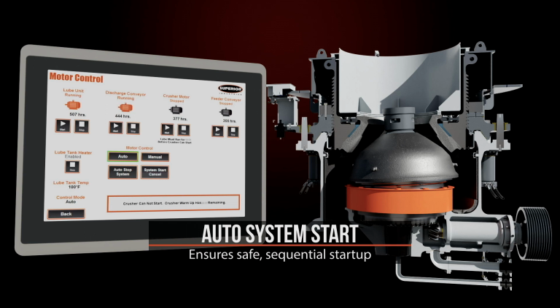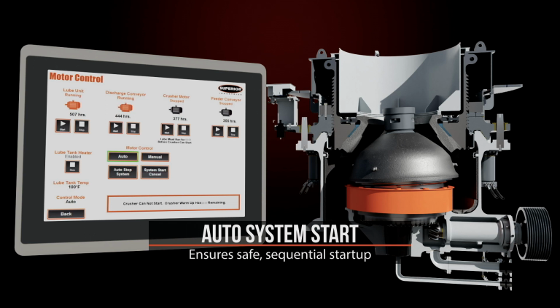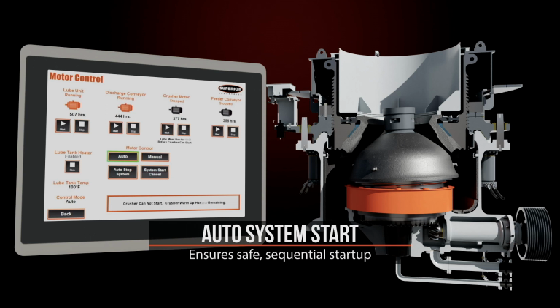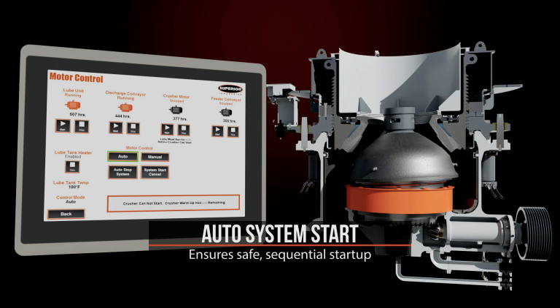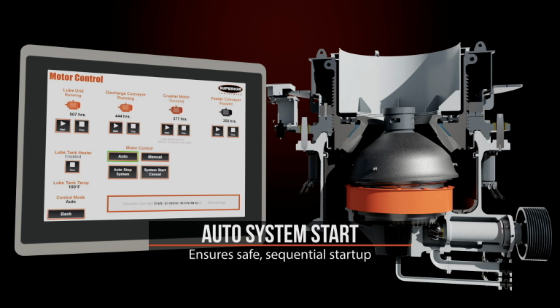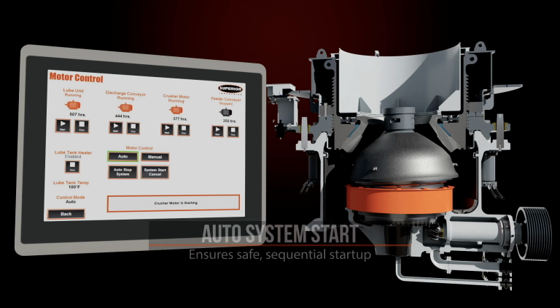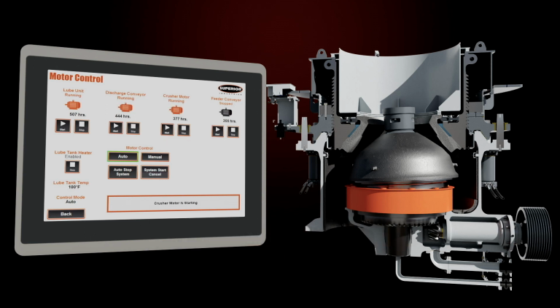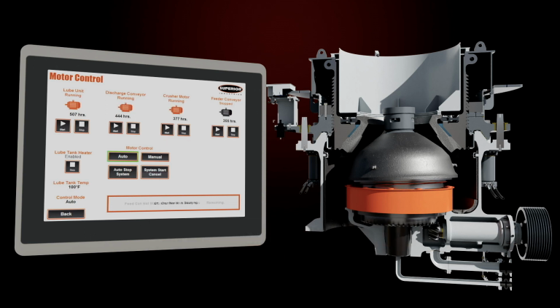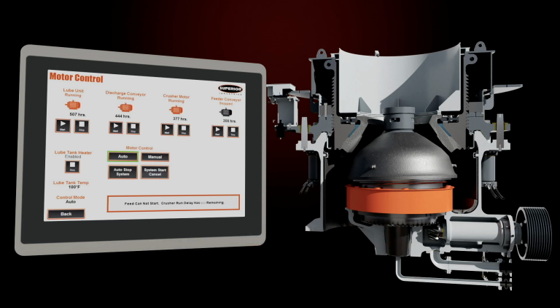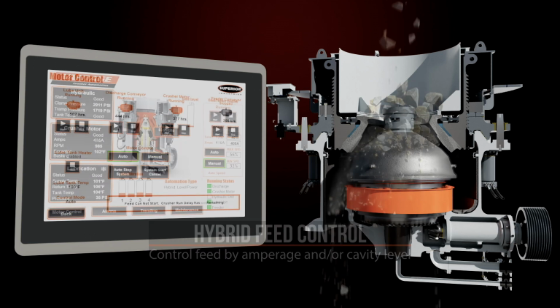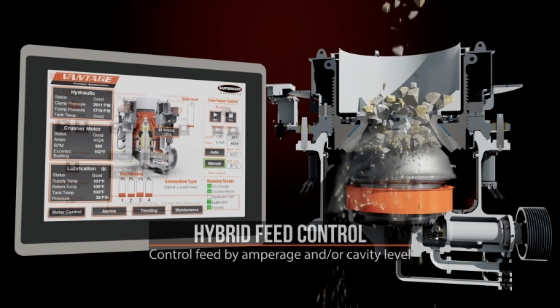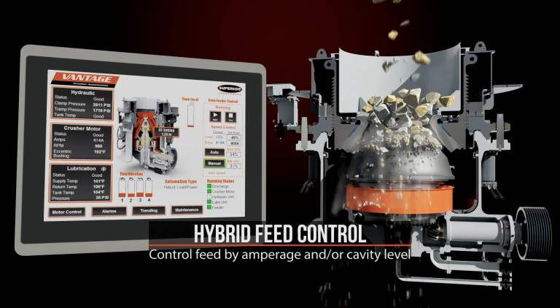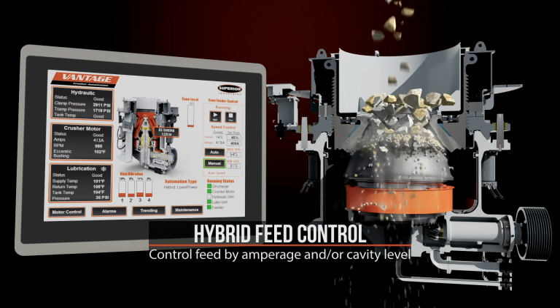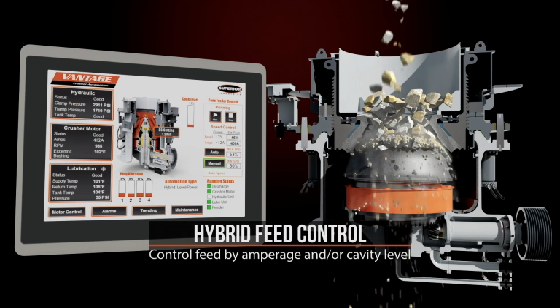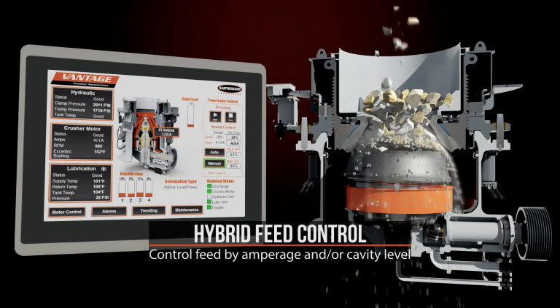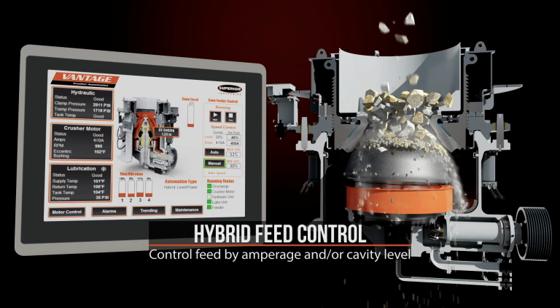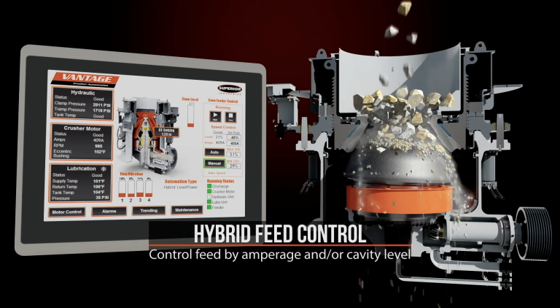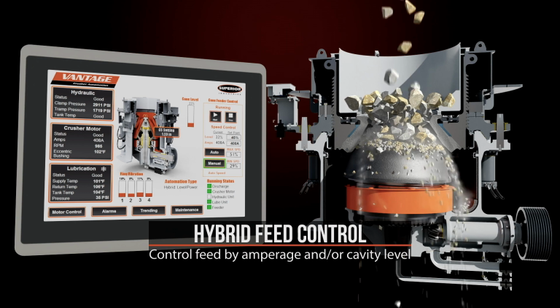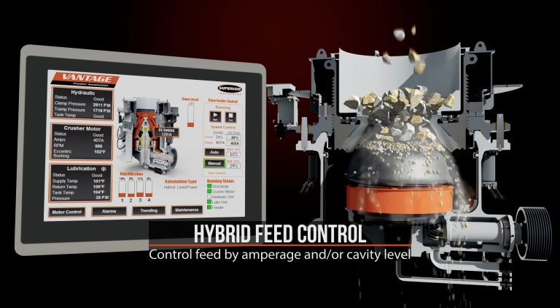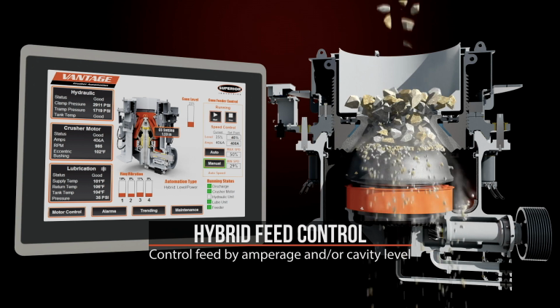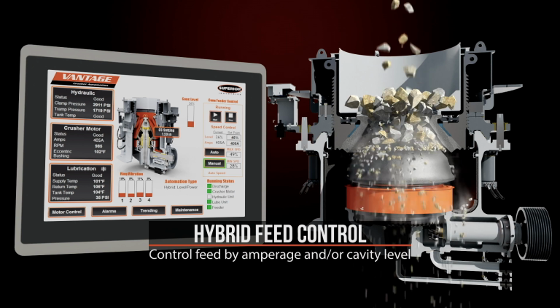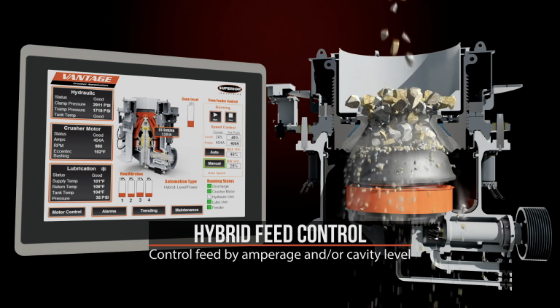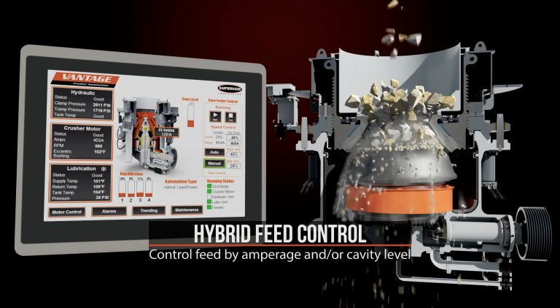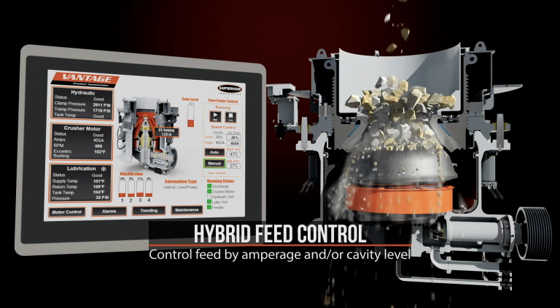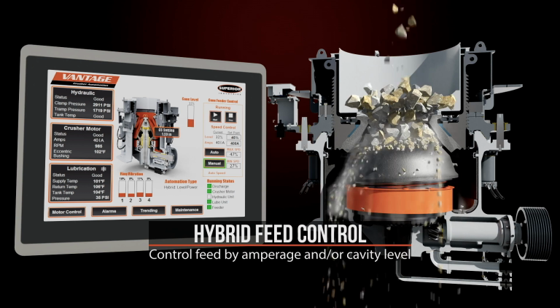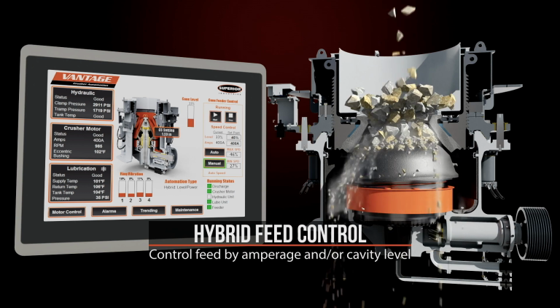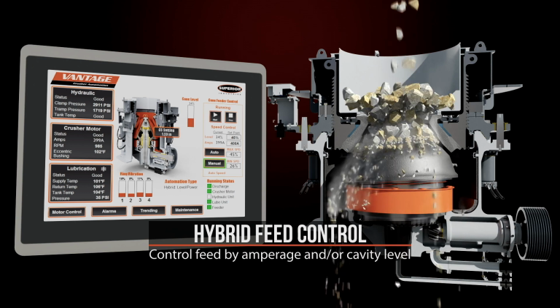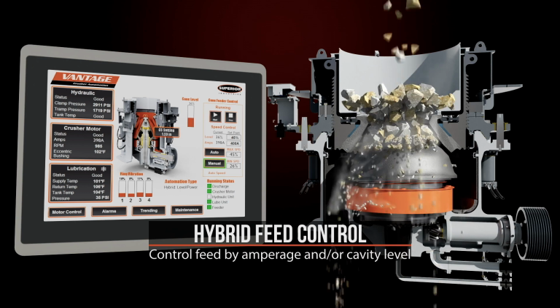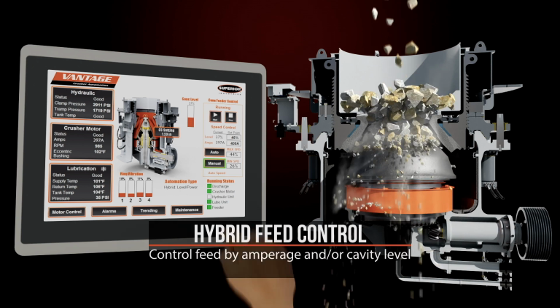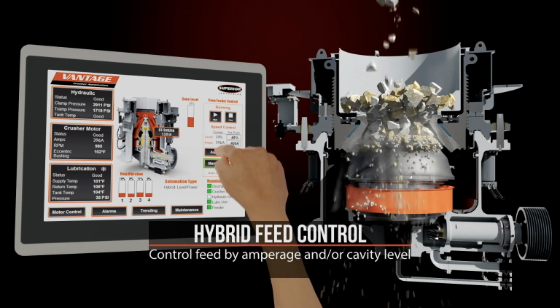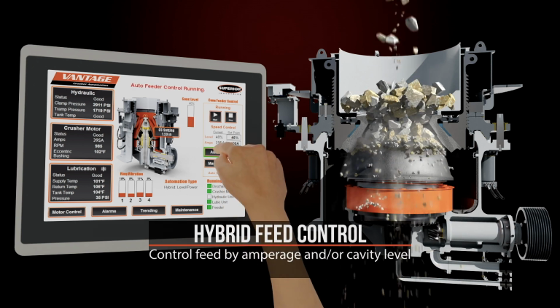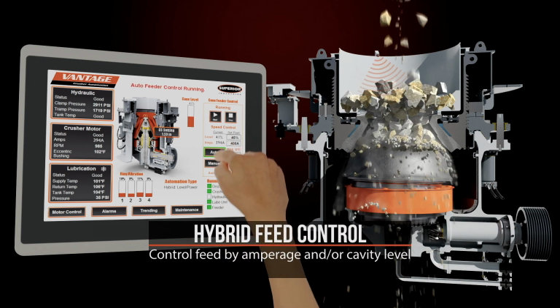What it does is it provides you an insurance policy for your crusher that's going to take care of your crusher throughout all situations.